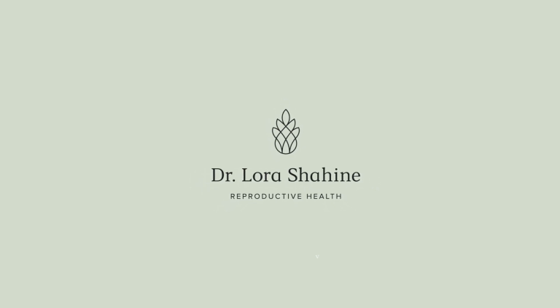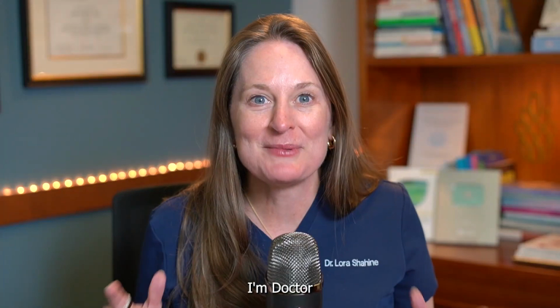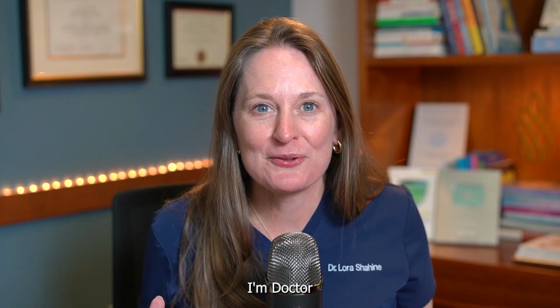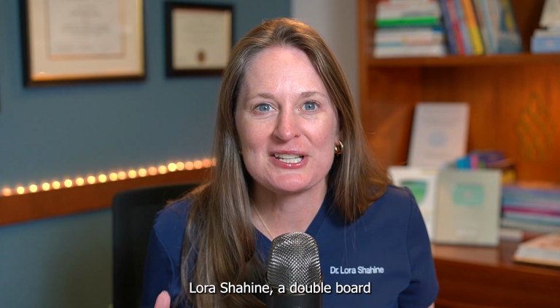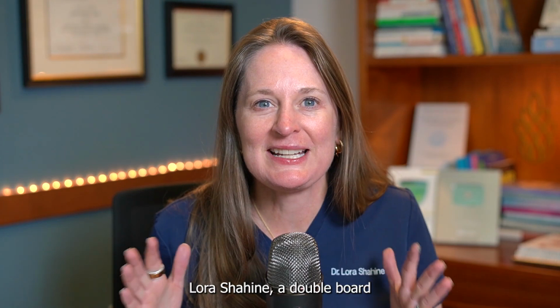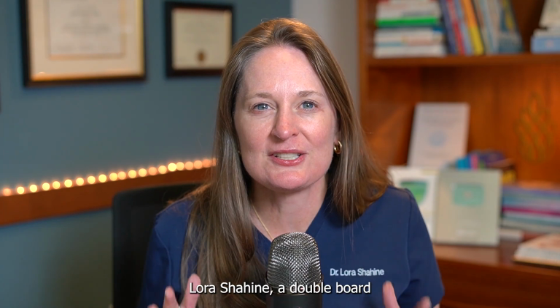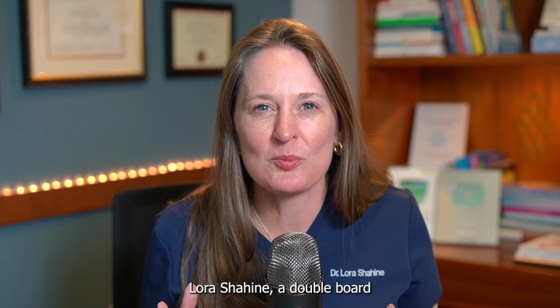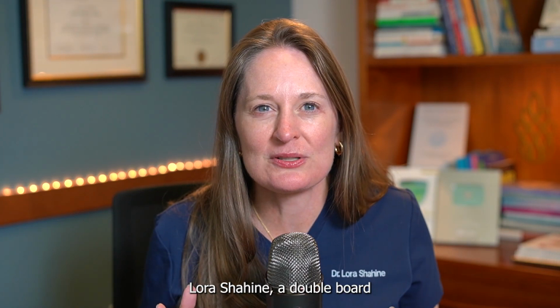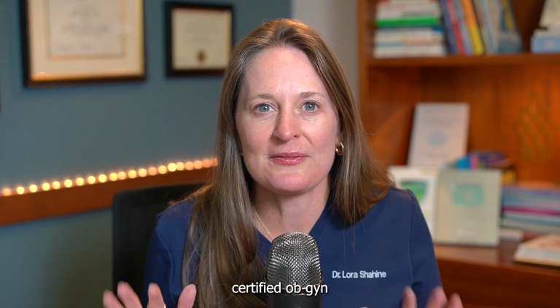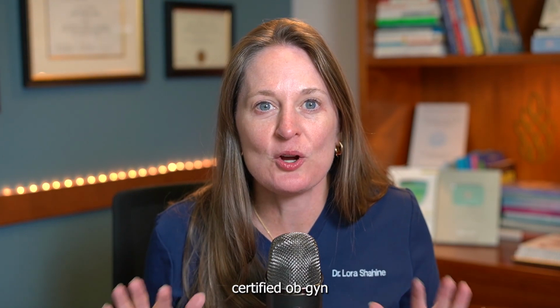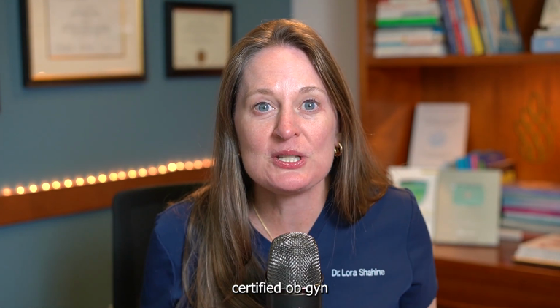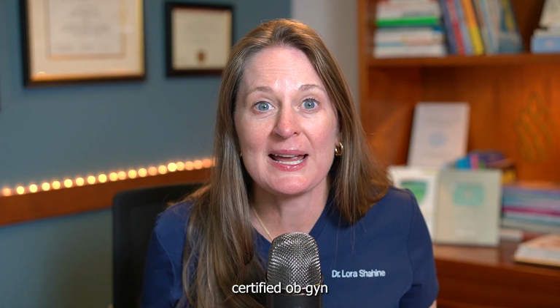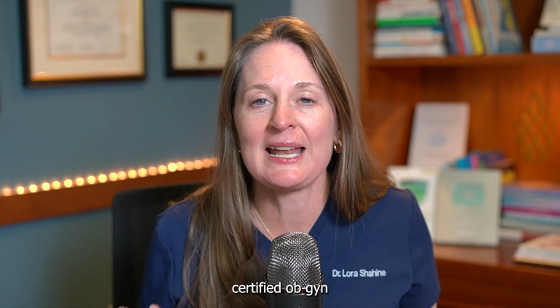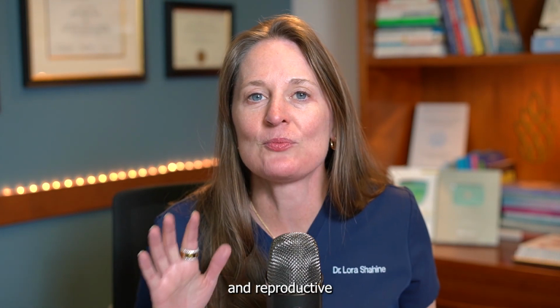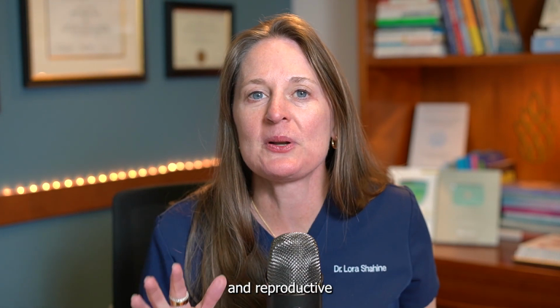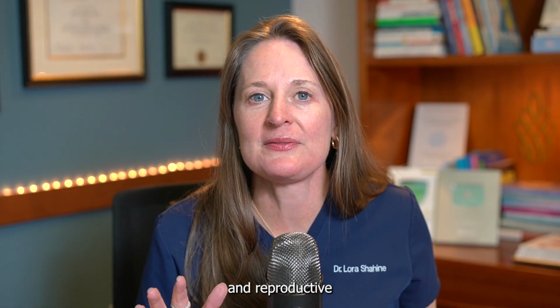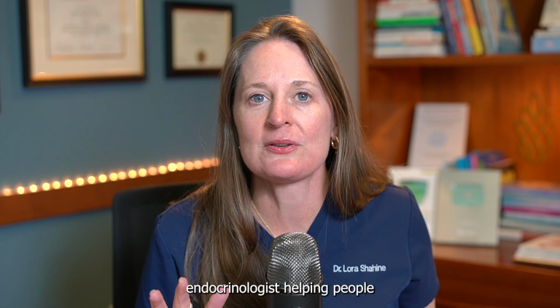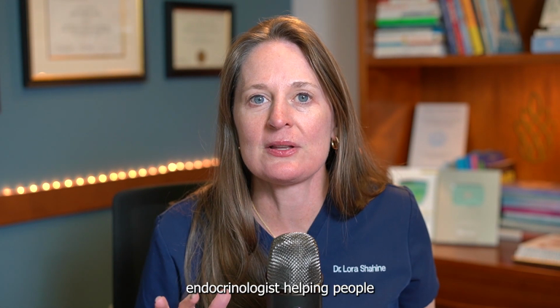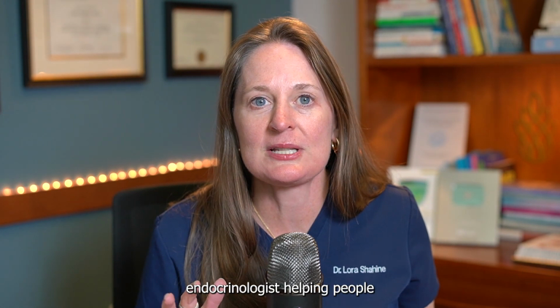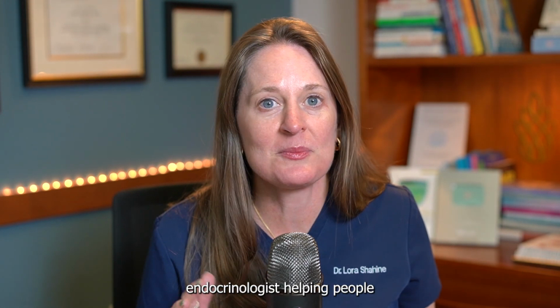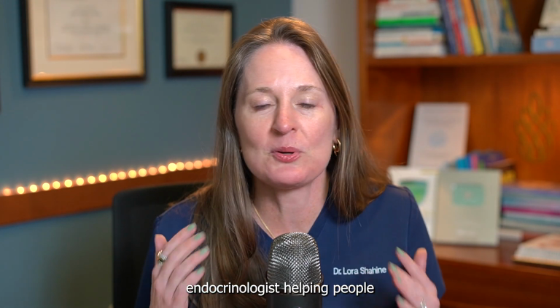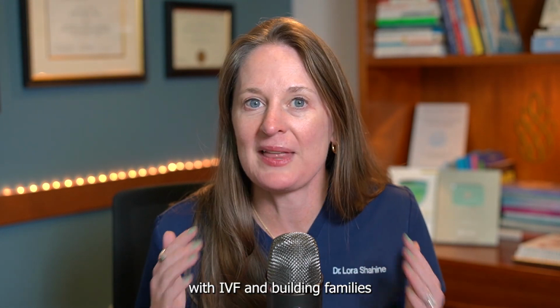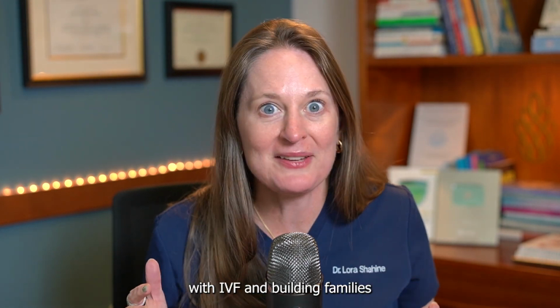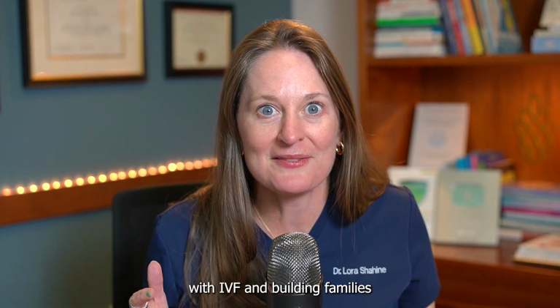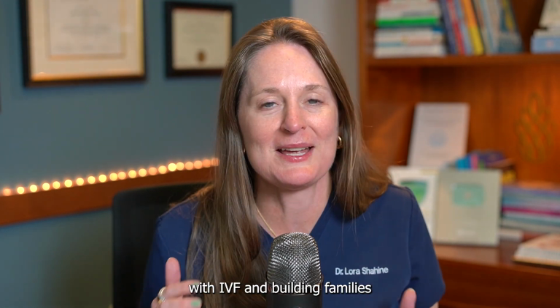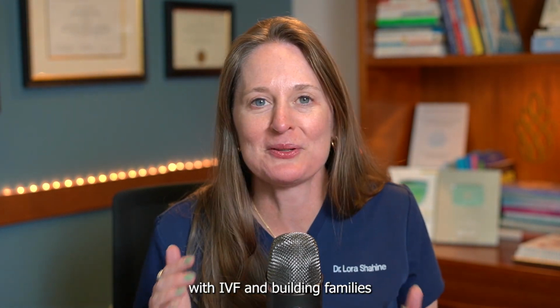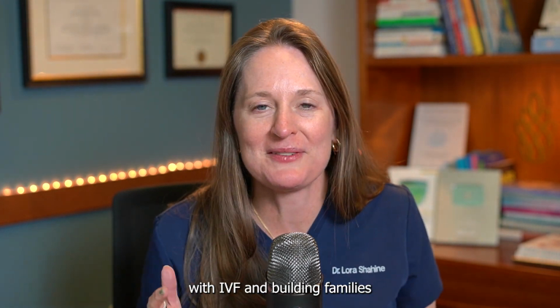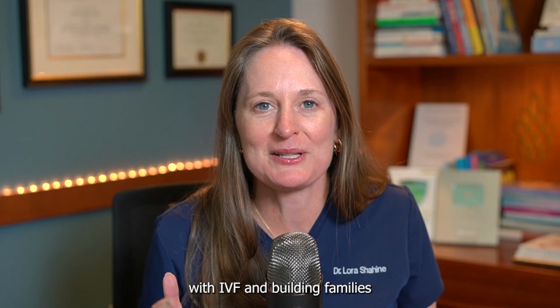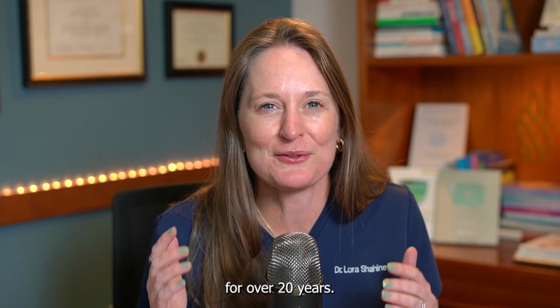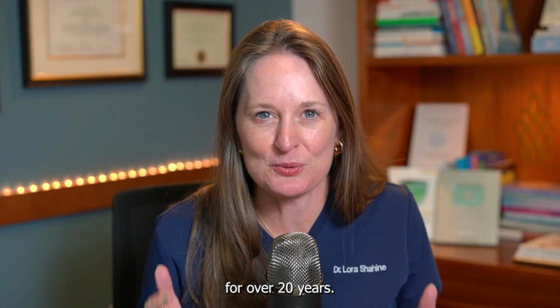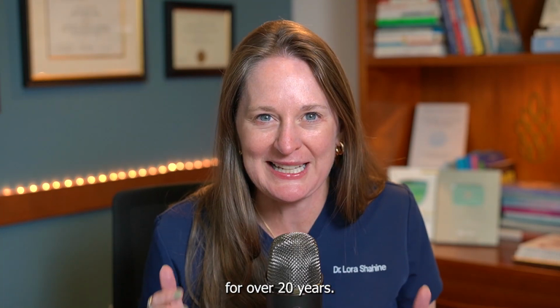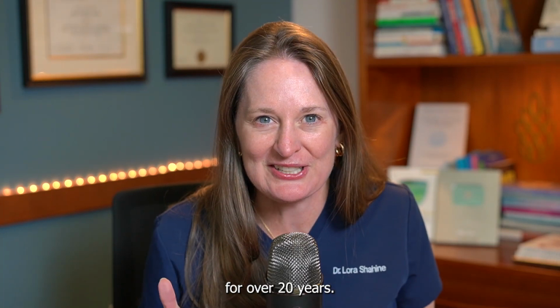I'm Dr. Laura Shaheen, a double board-certified OBGYN and reproductive endocrinologist helping people with IVF and building families for over 20 years.